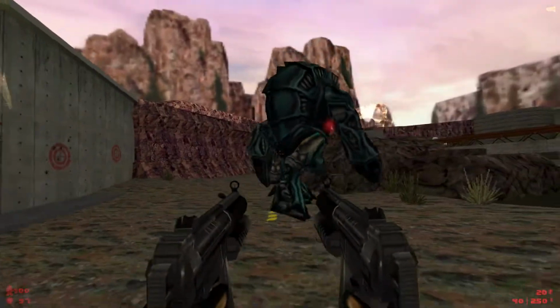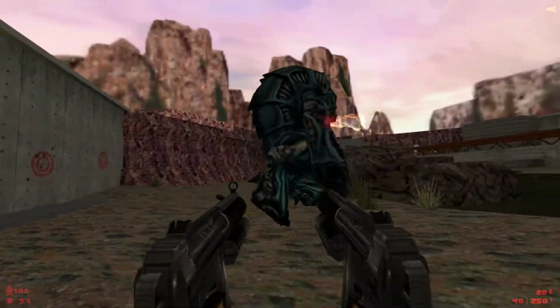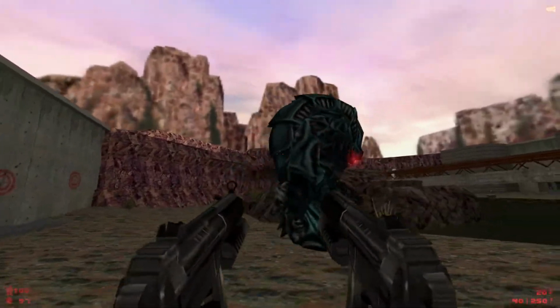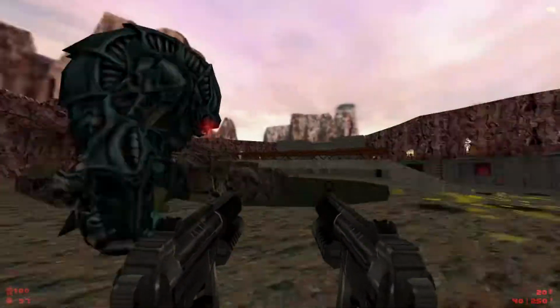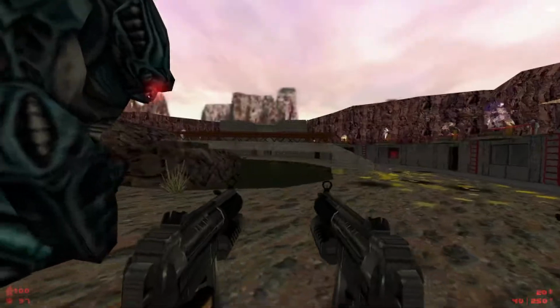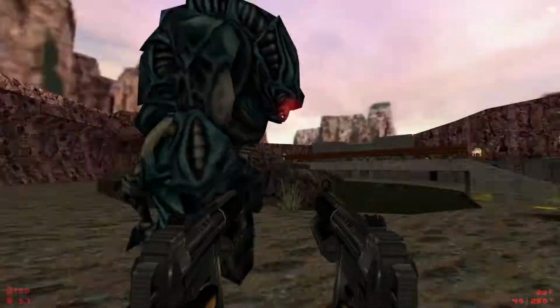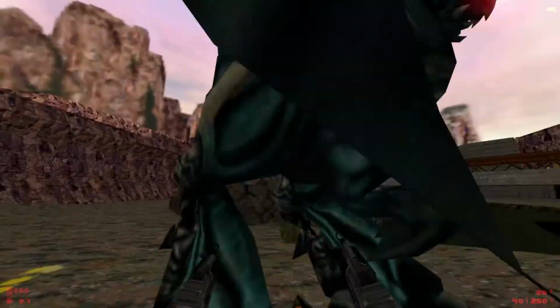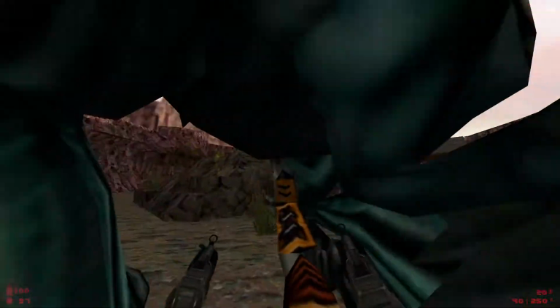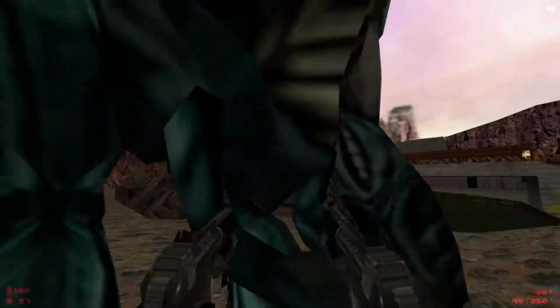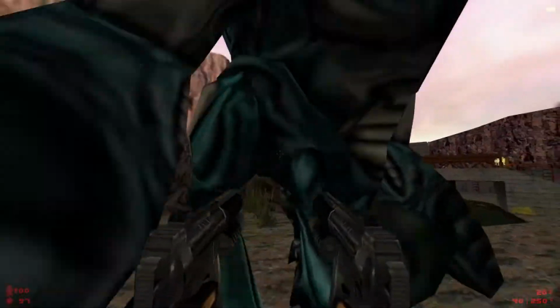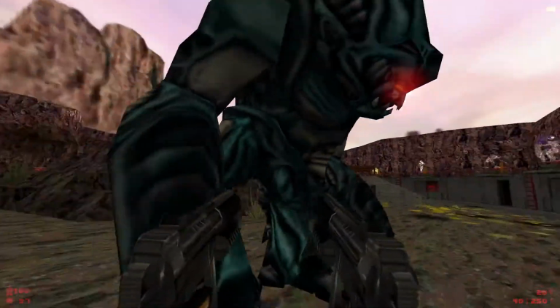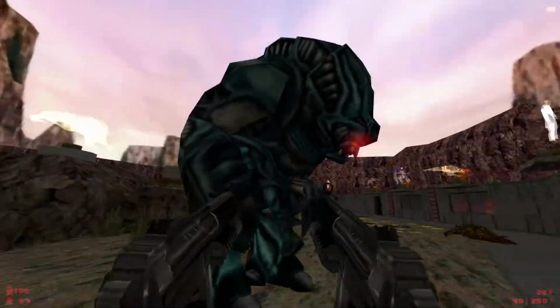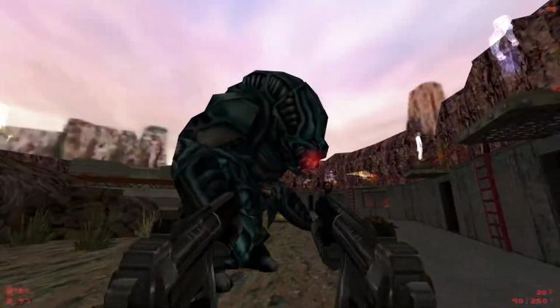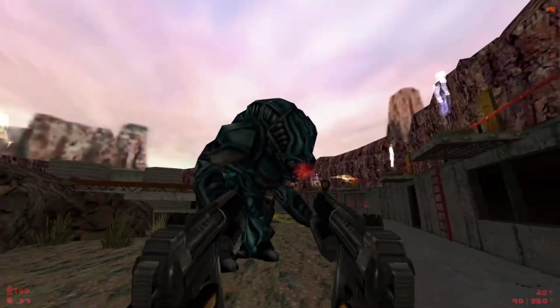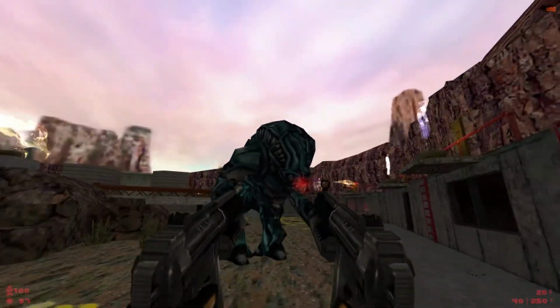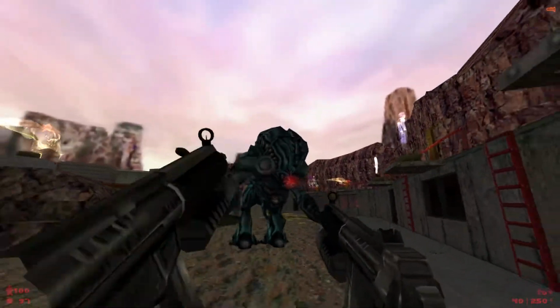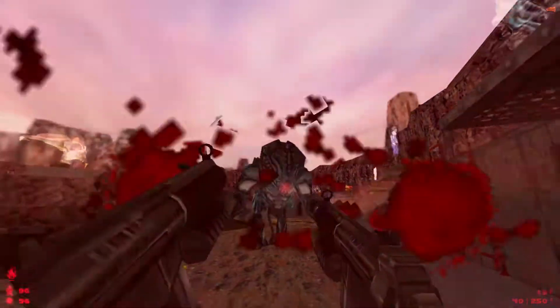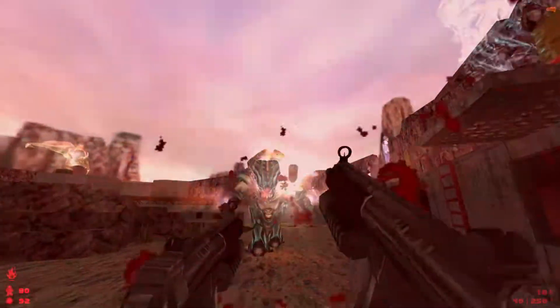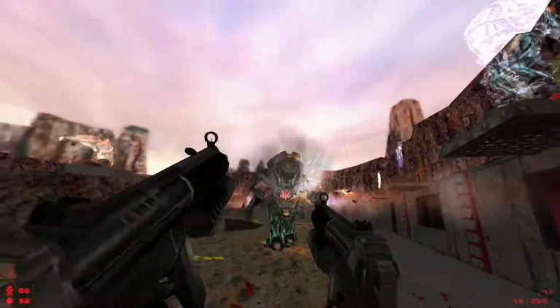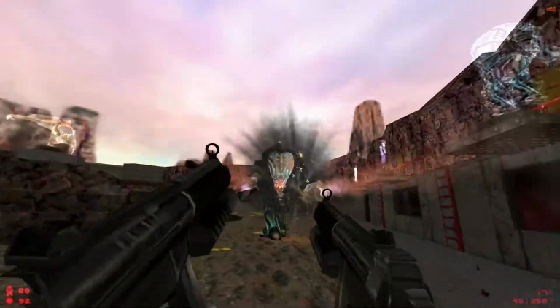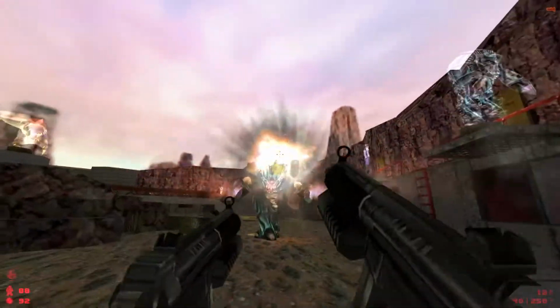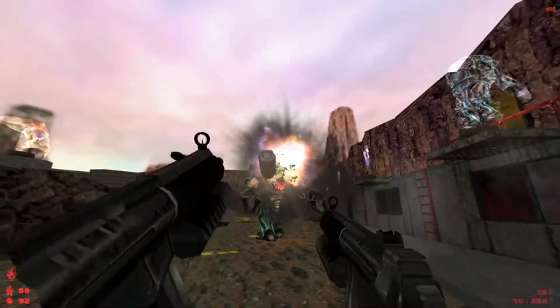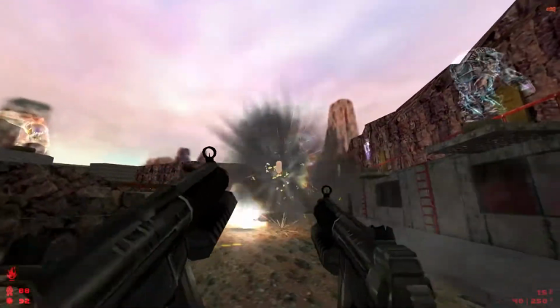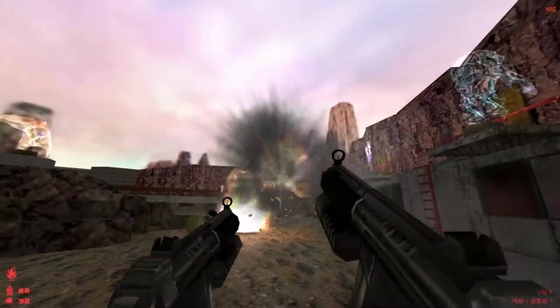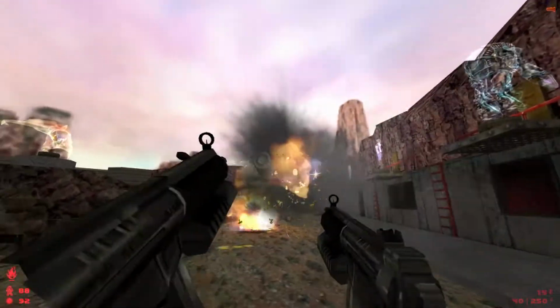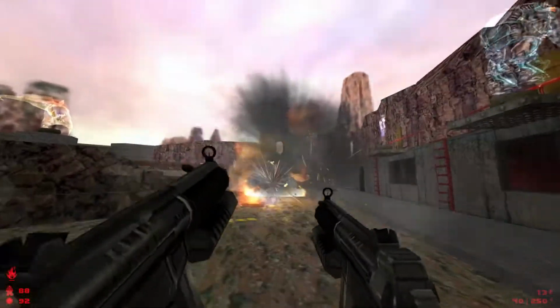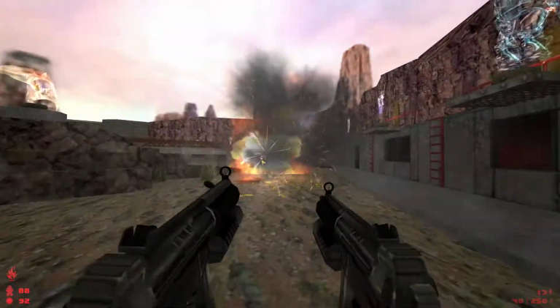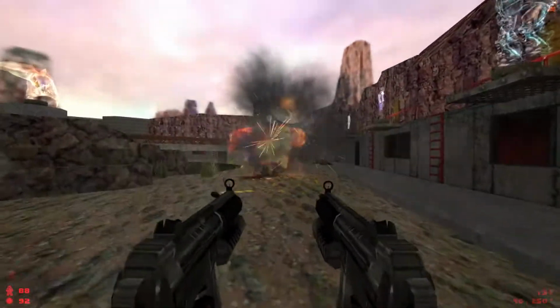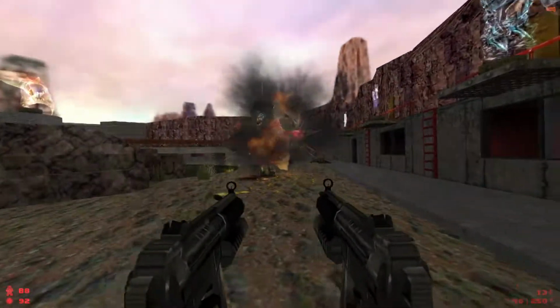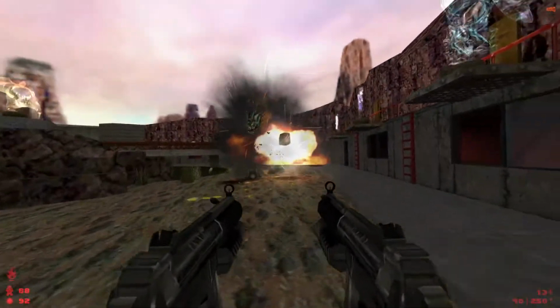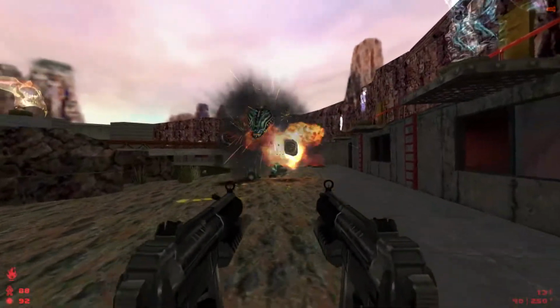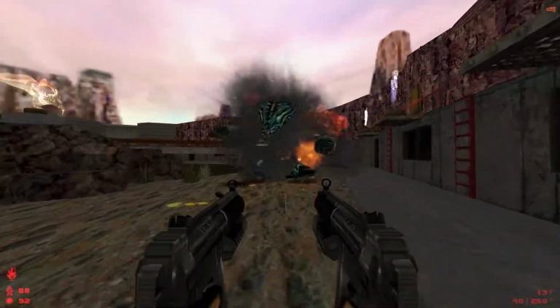Lastly, instead of the tutorial level, we get a Zoo Map where you can spawn in enemies and mess around with the weapons.